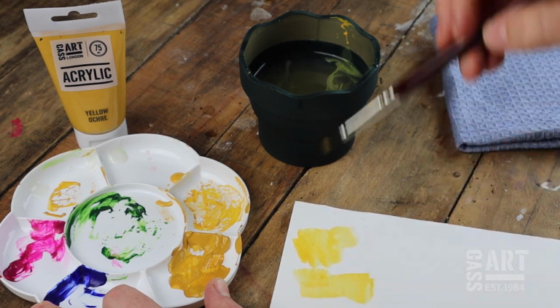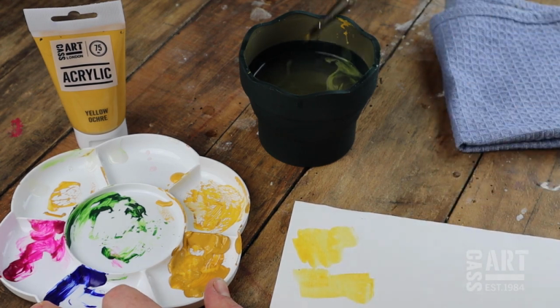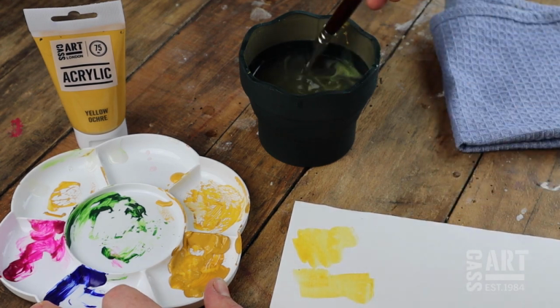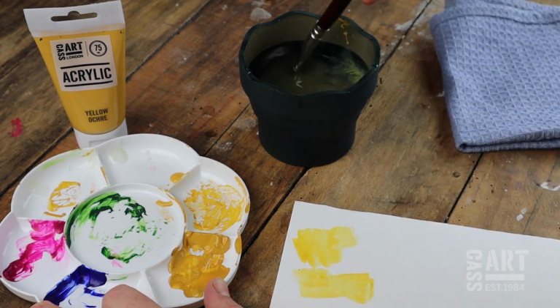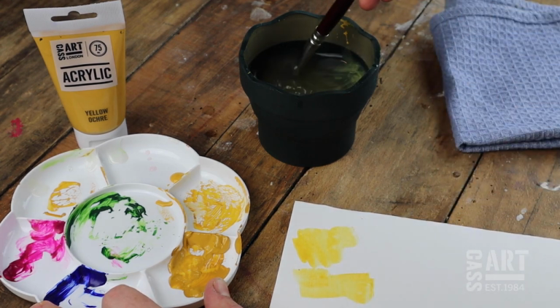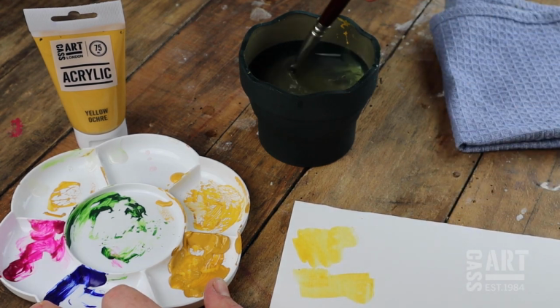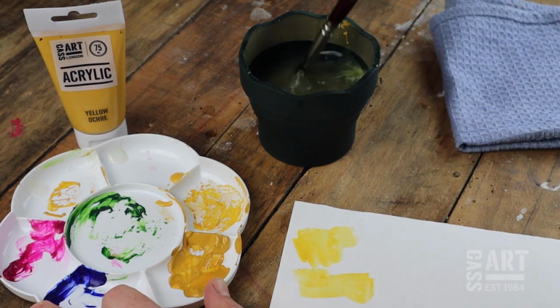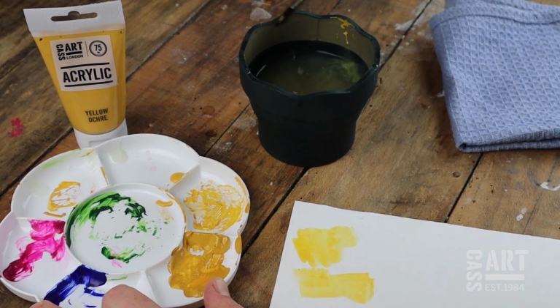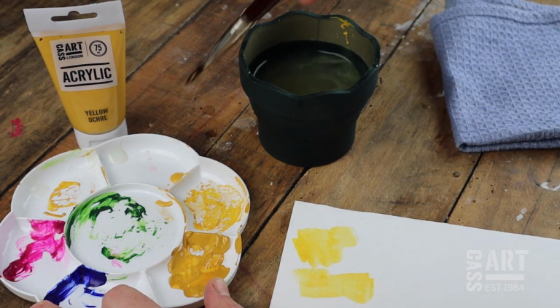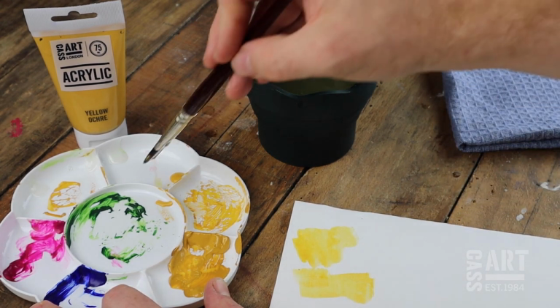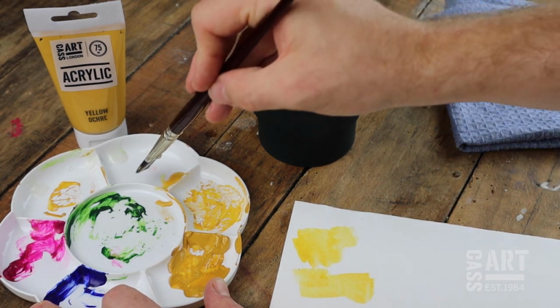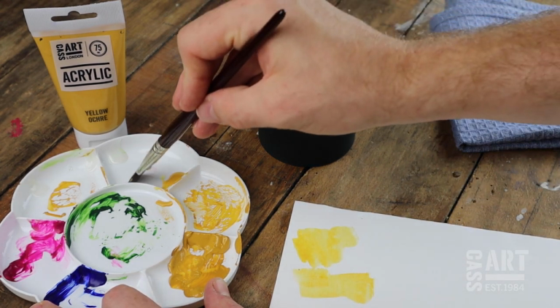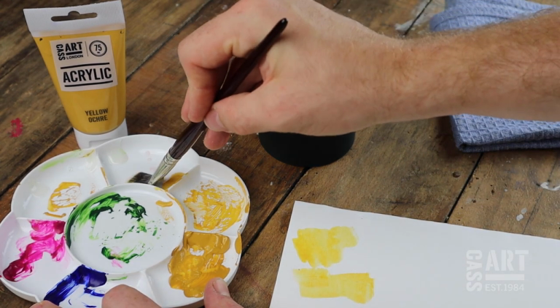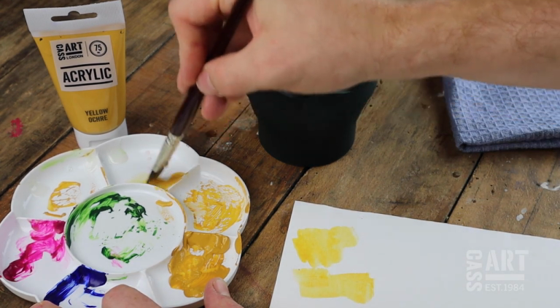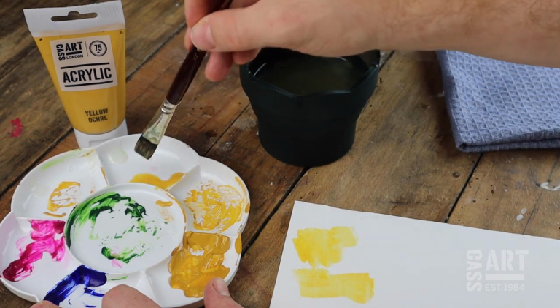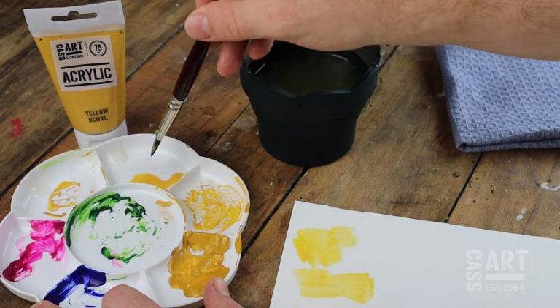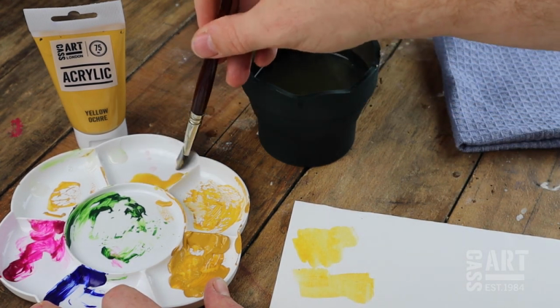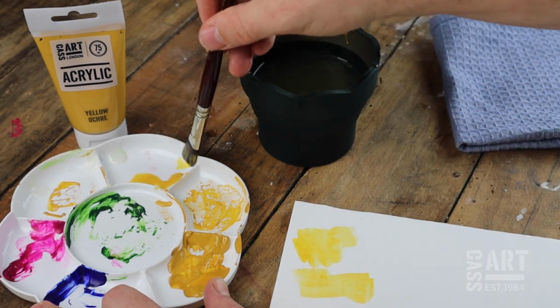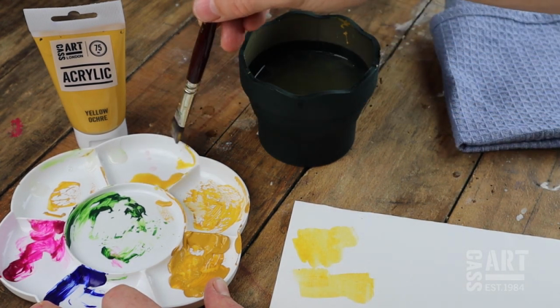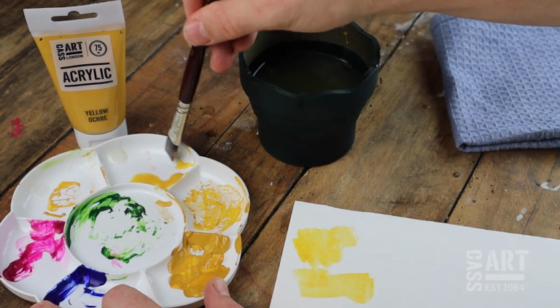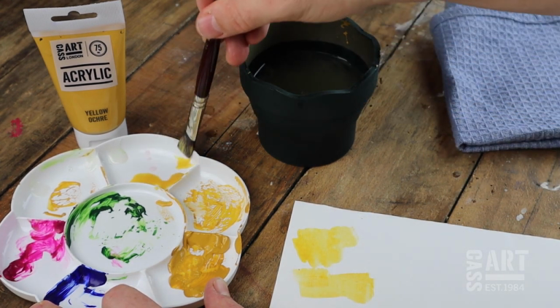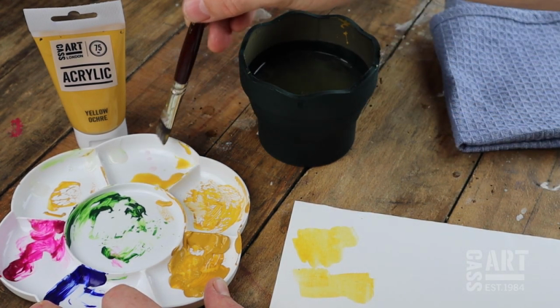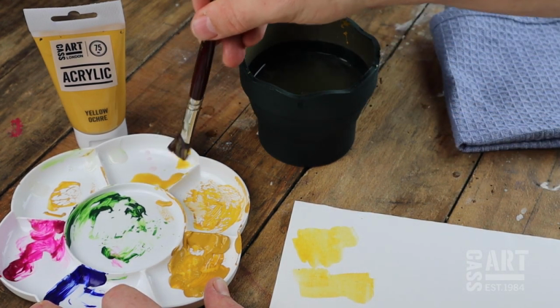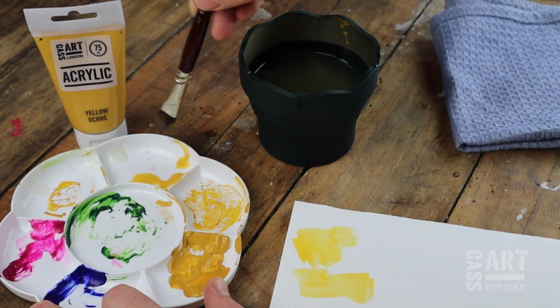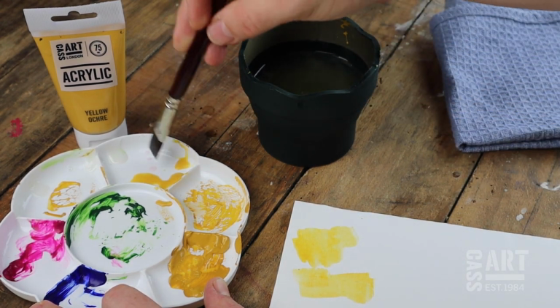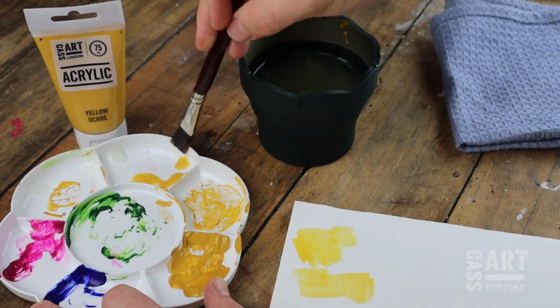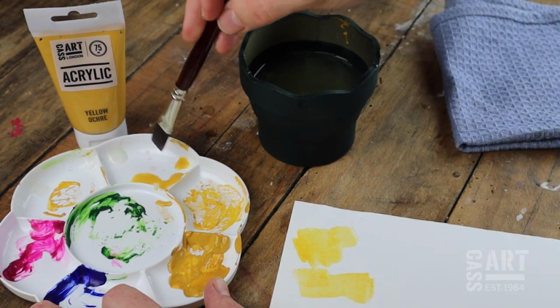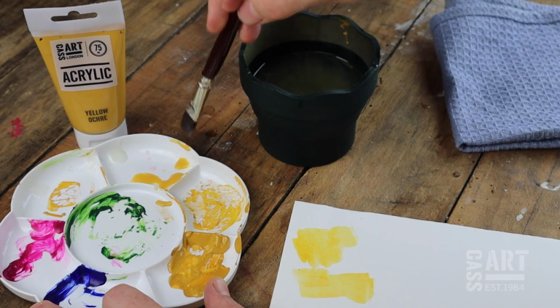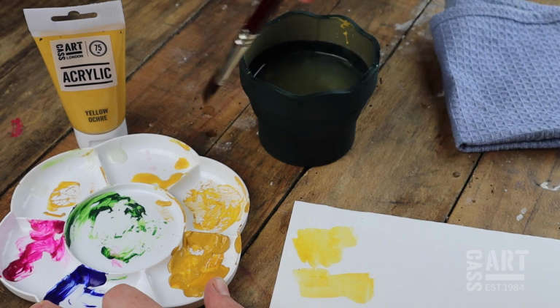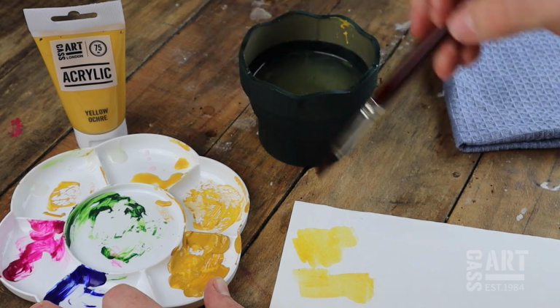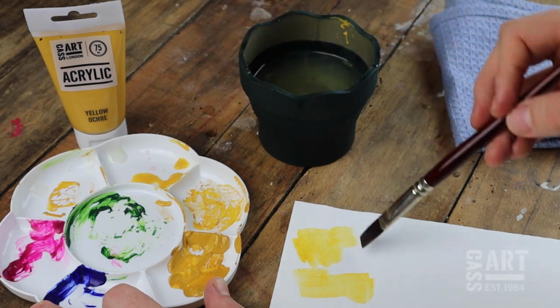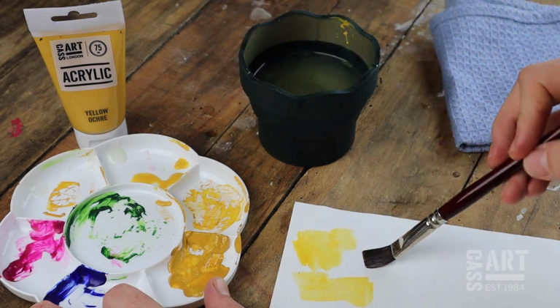While painting, try to wash the brushes every couple of hours to keep the paint from binding to the fibres.